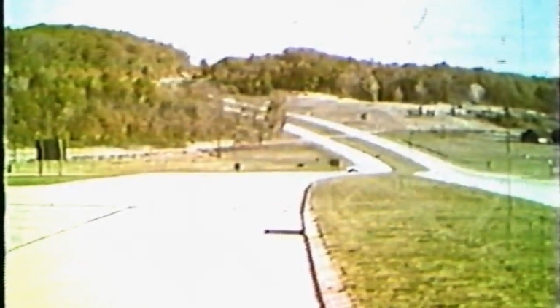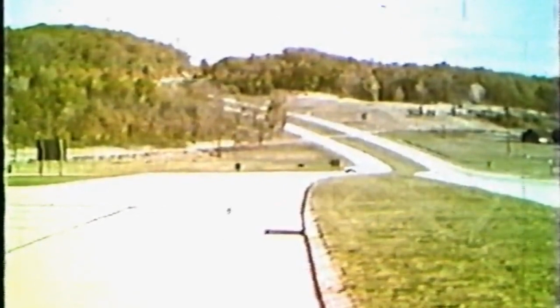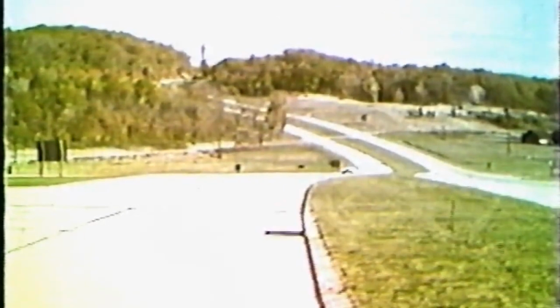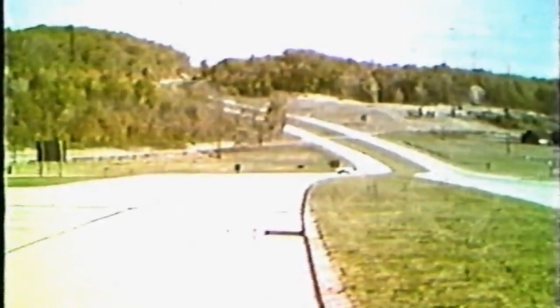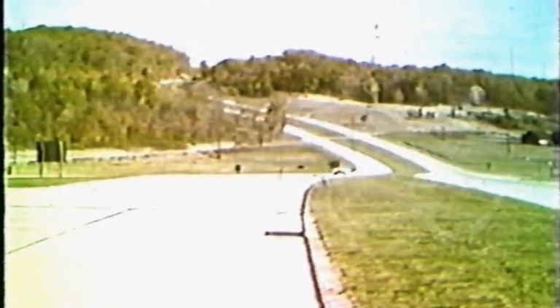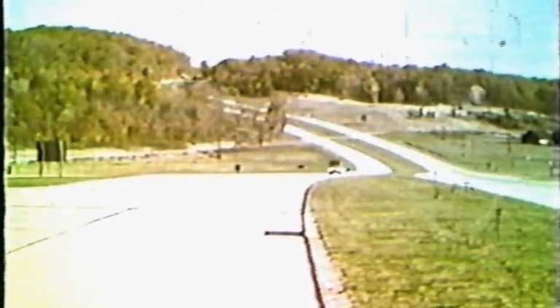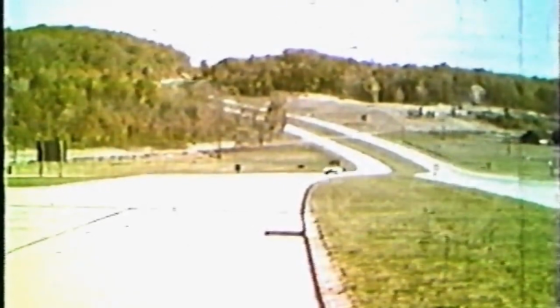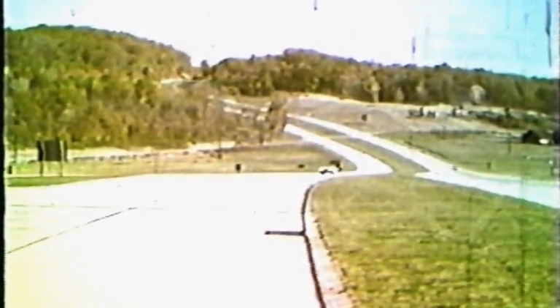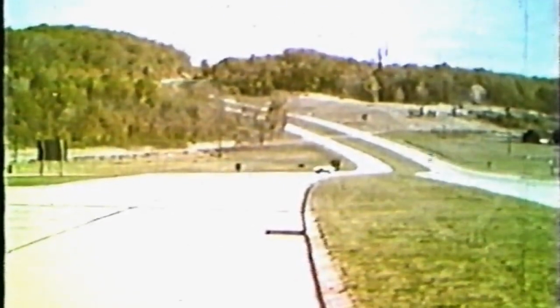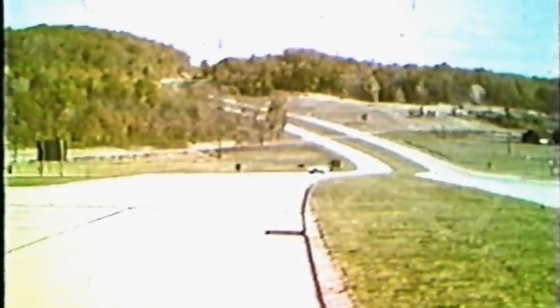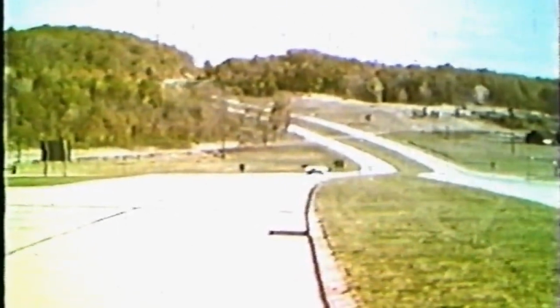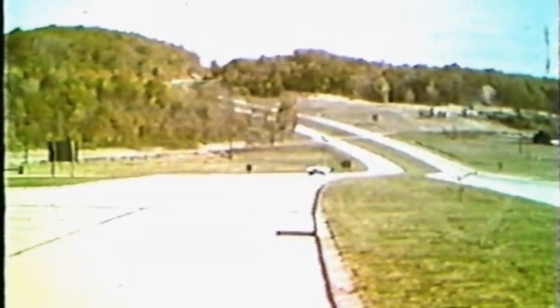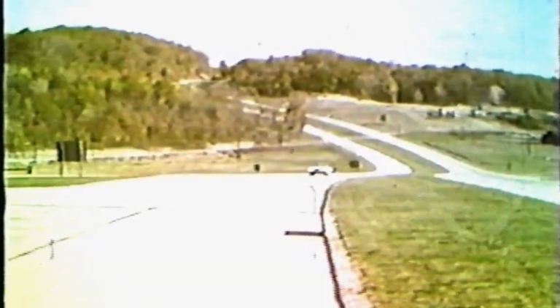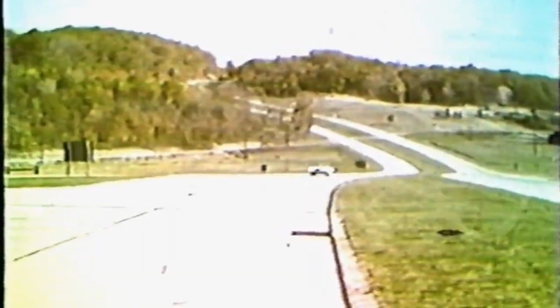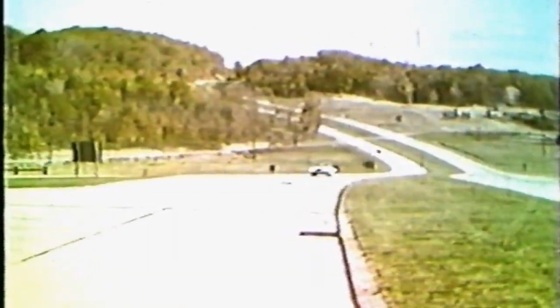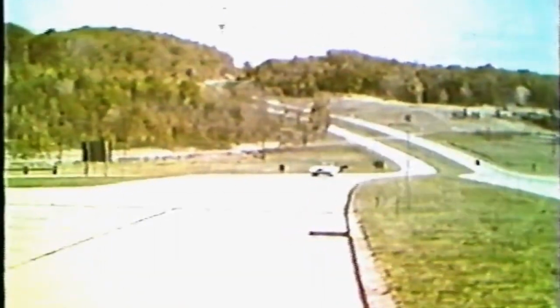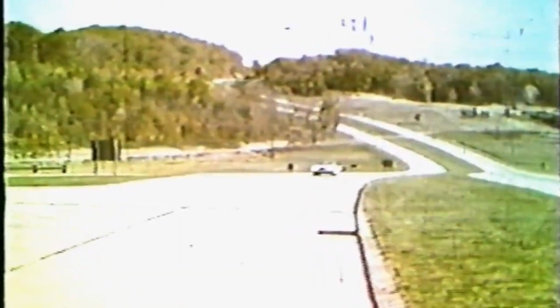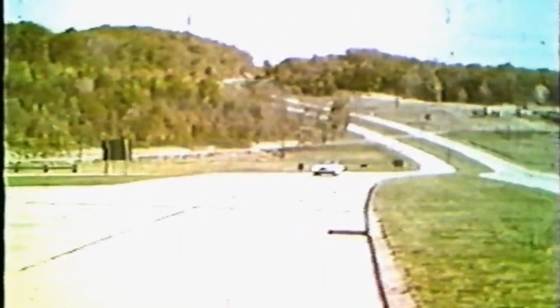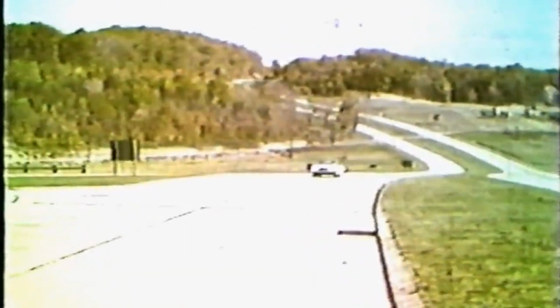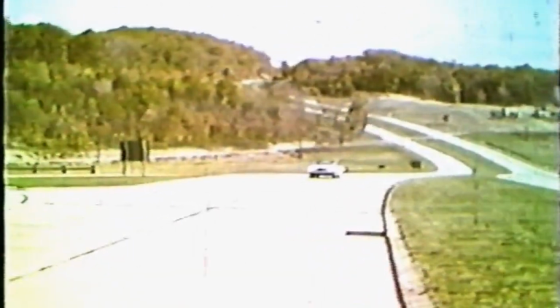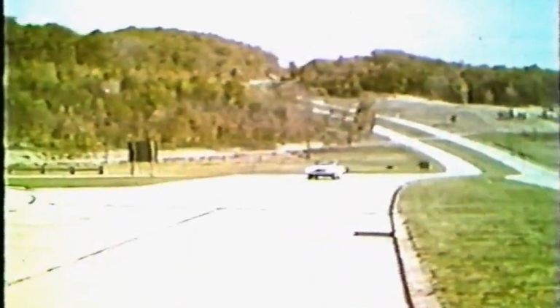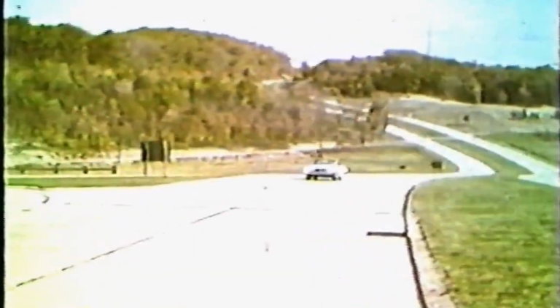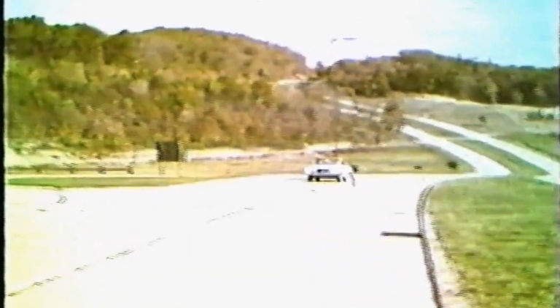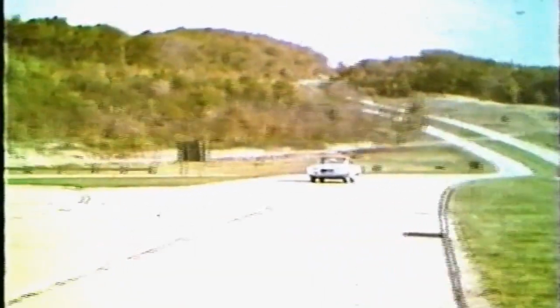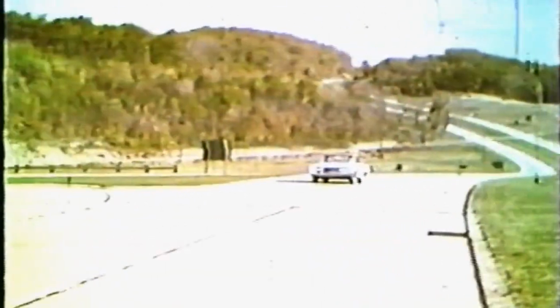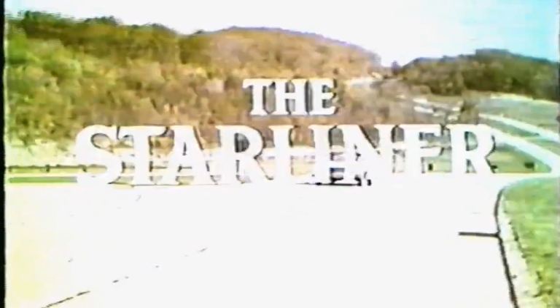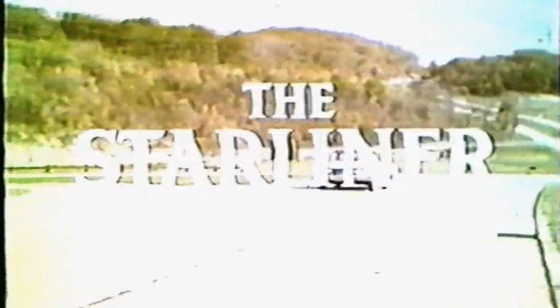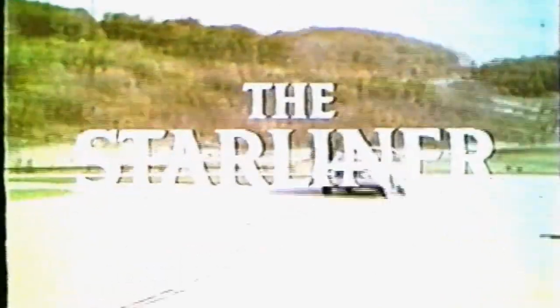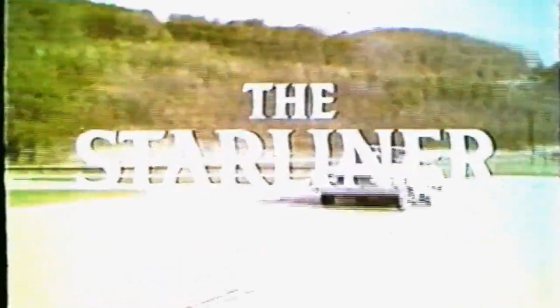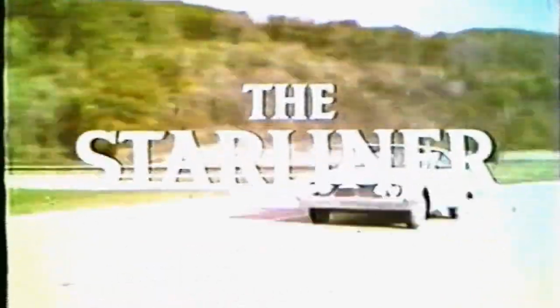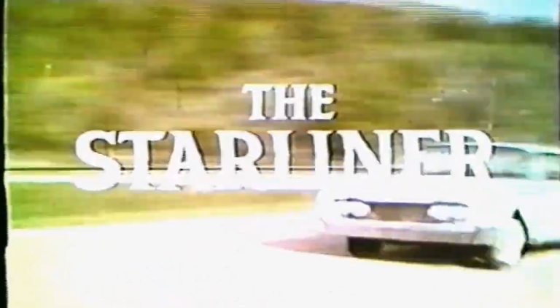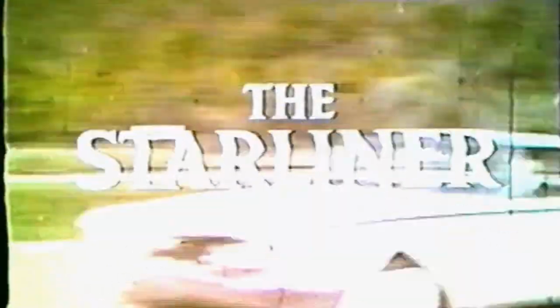And now, Ford proudly presents the most exciting Ford of a lifetime, the Starliner.